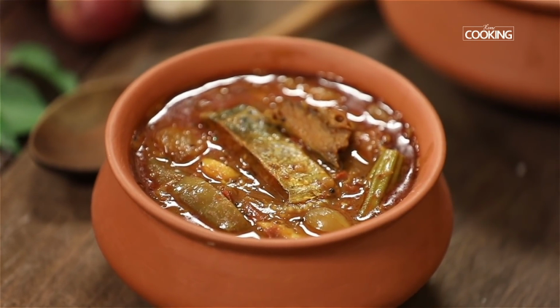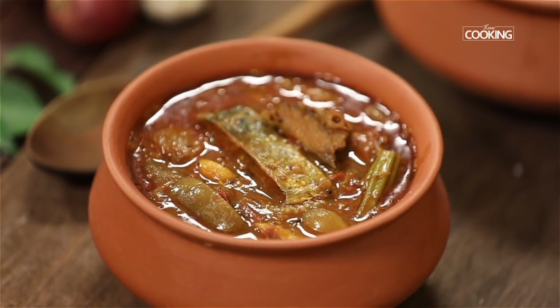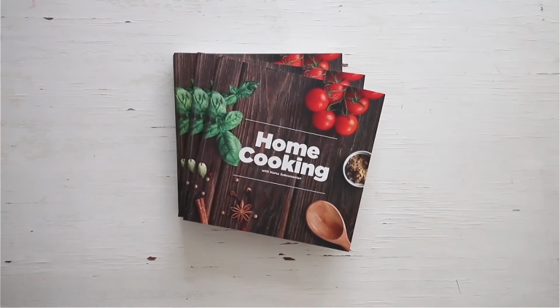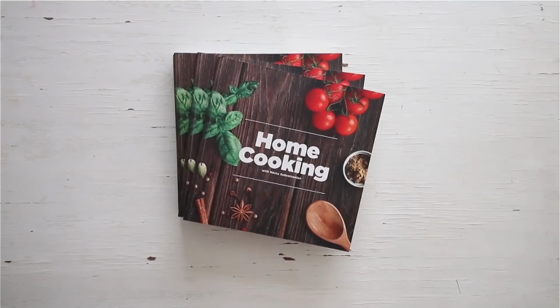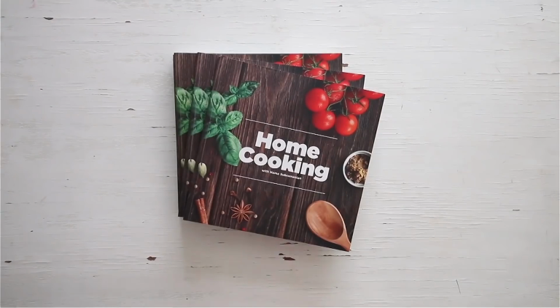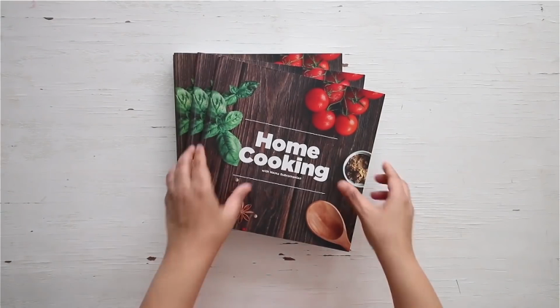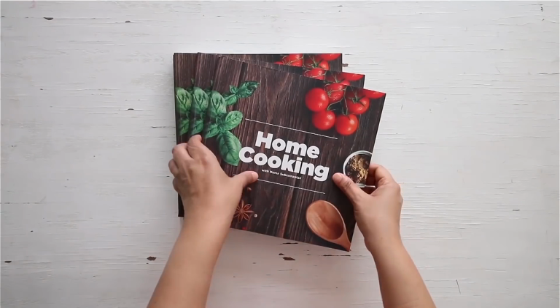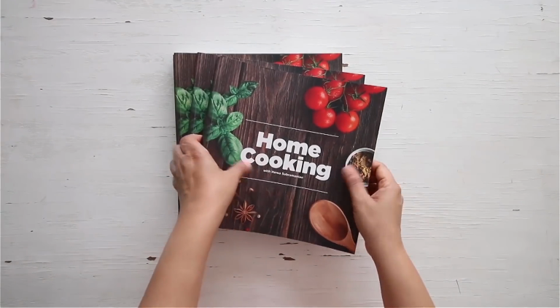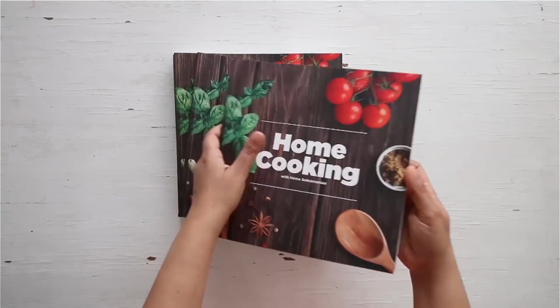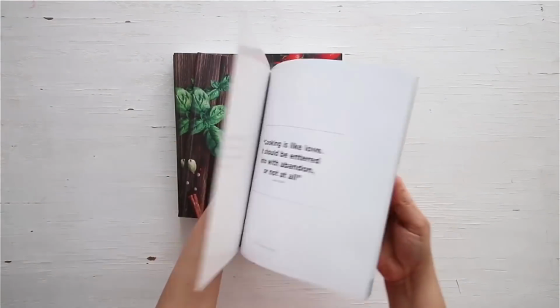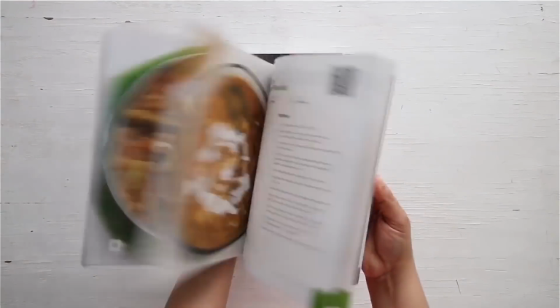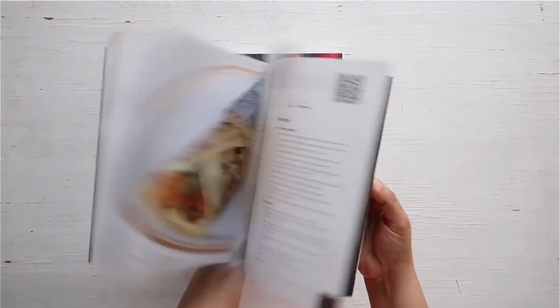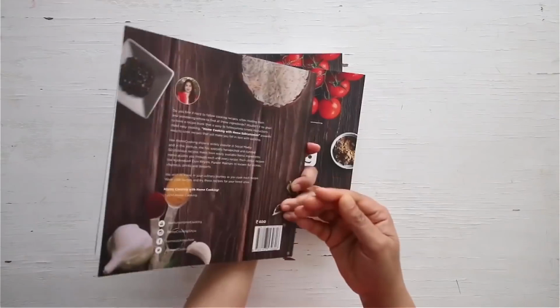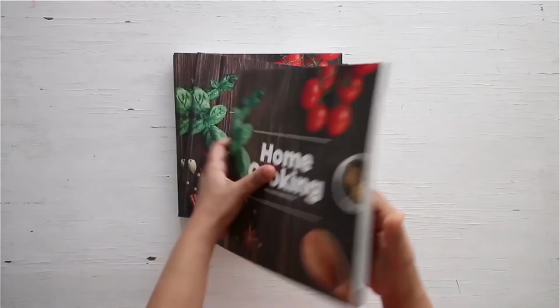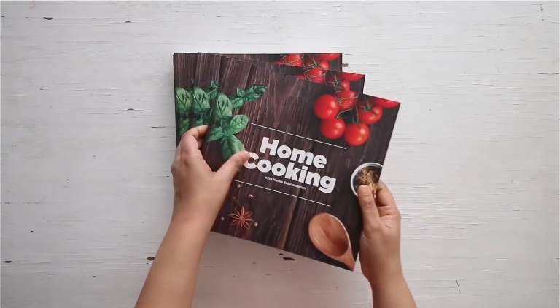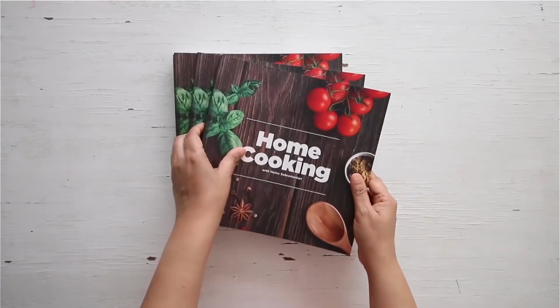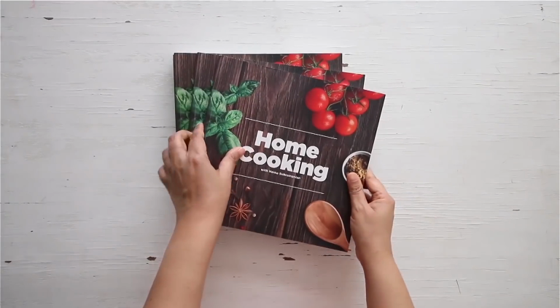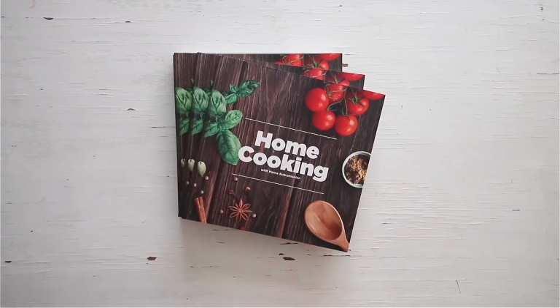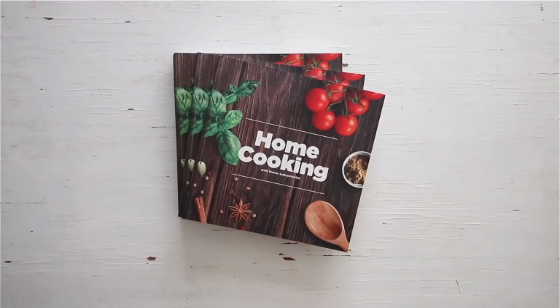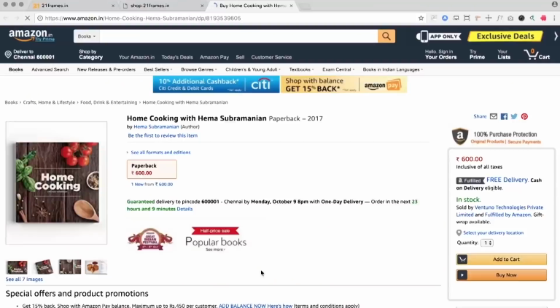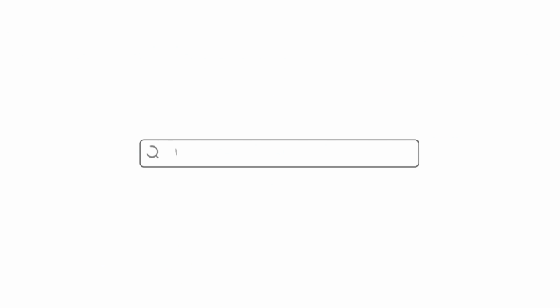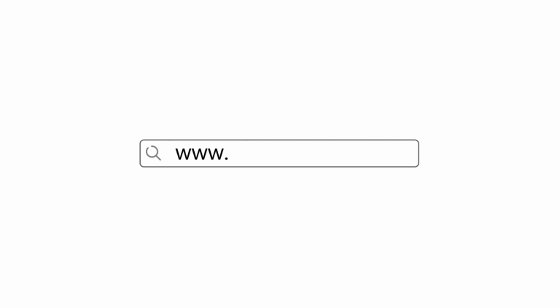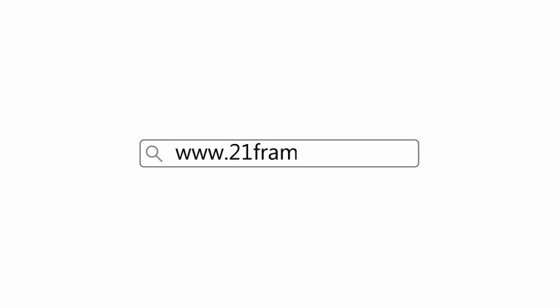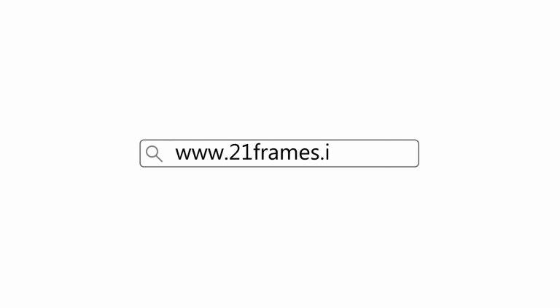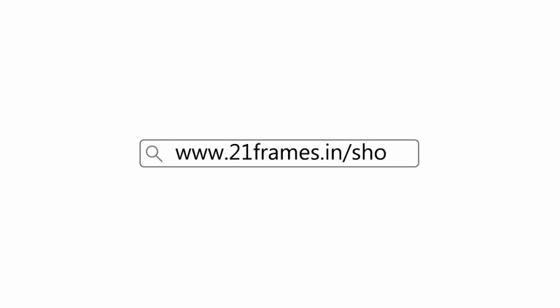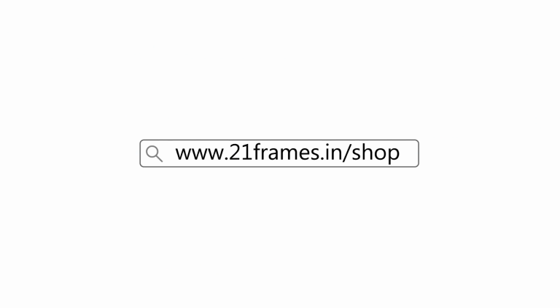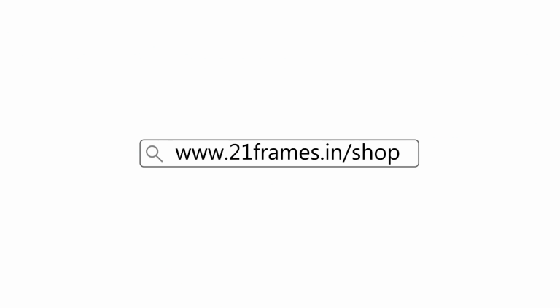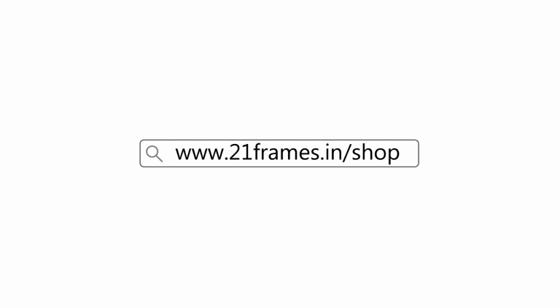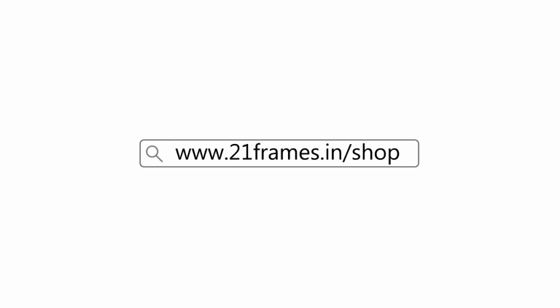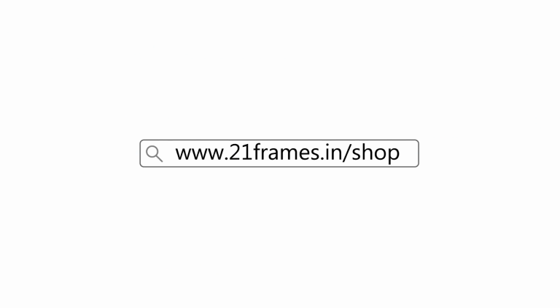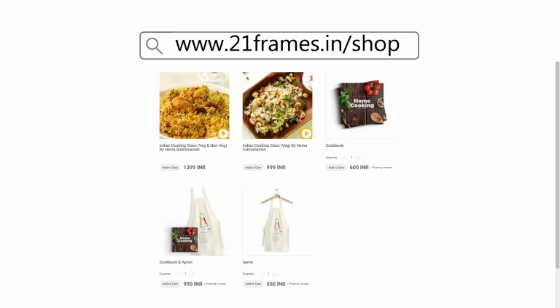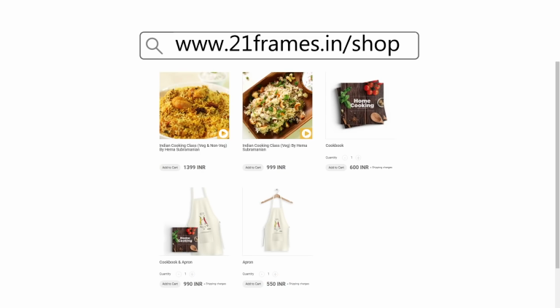You can get a copy of our first edition of the Home Cooking book on Amazon and 21 Swing.